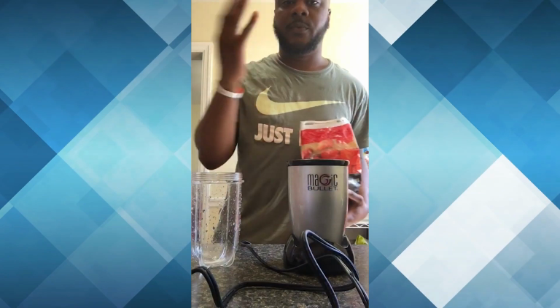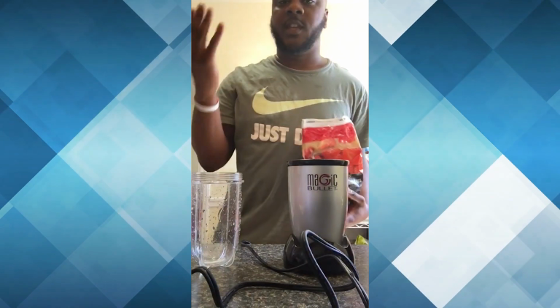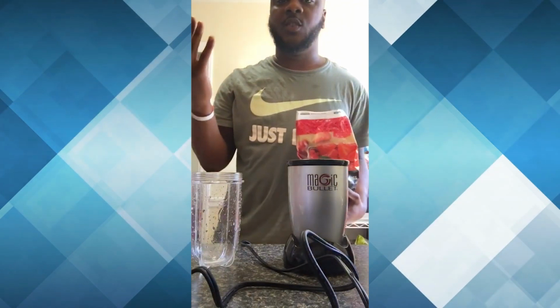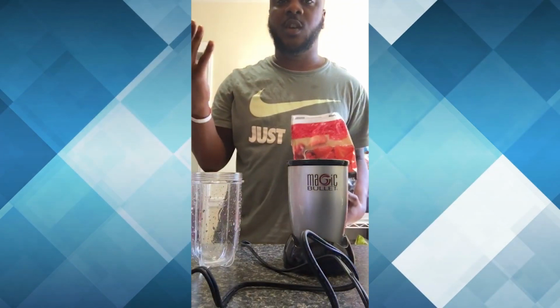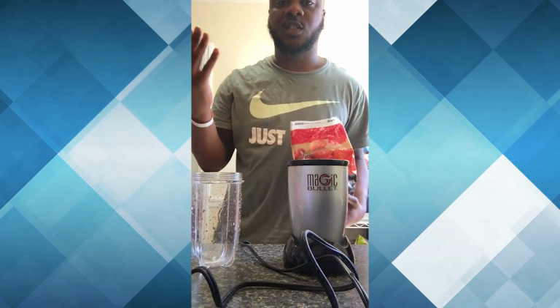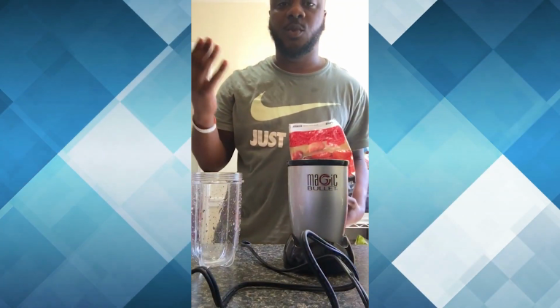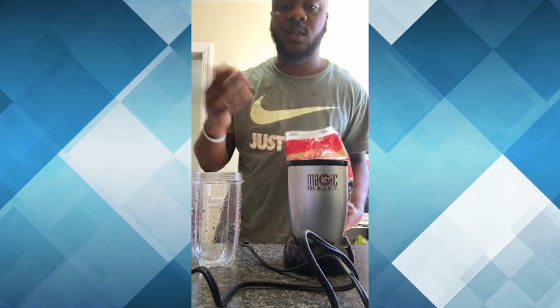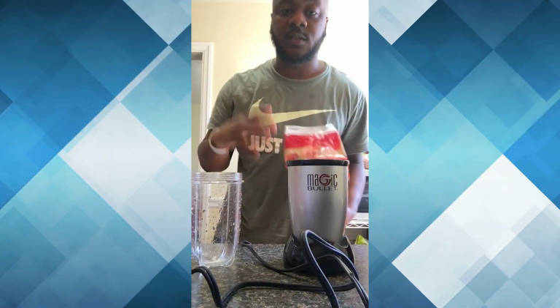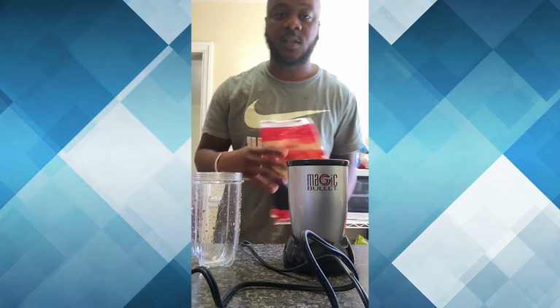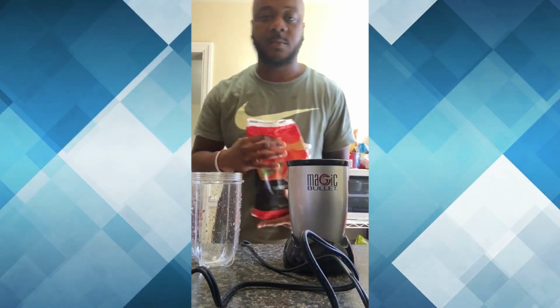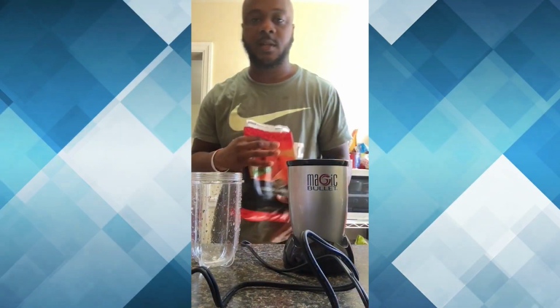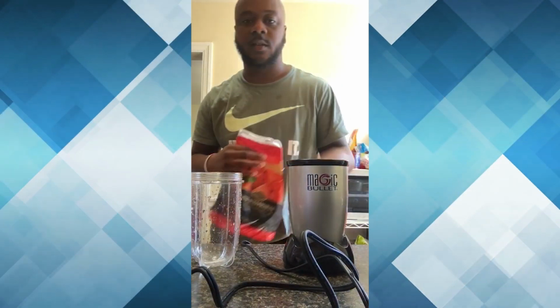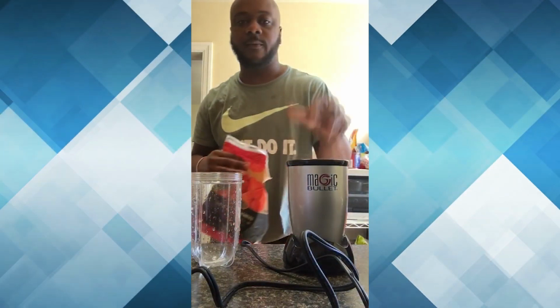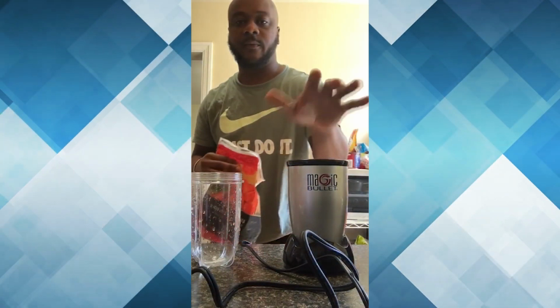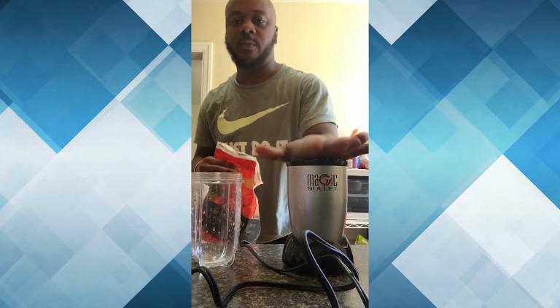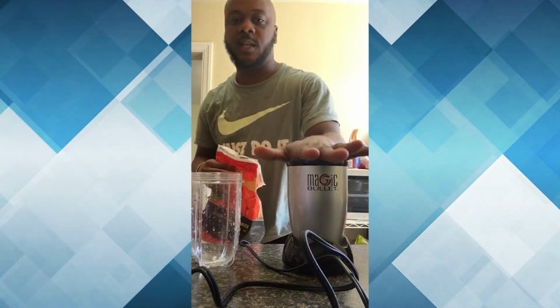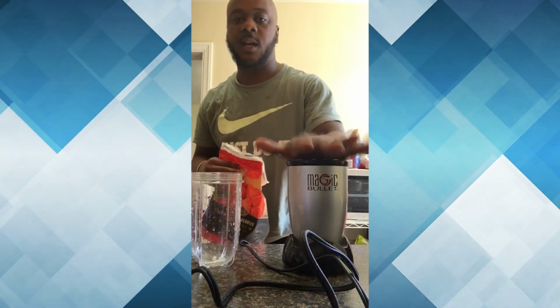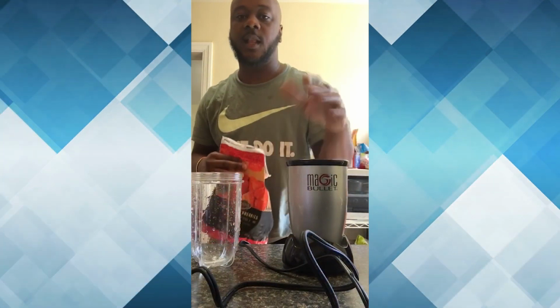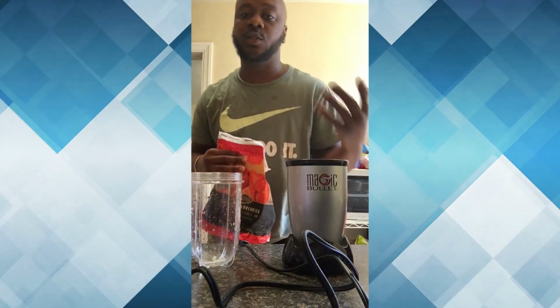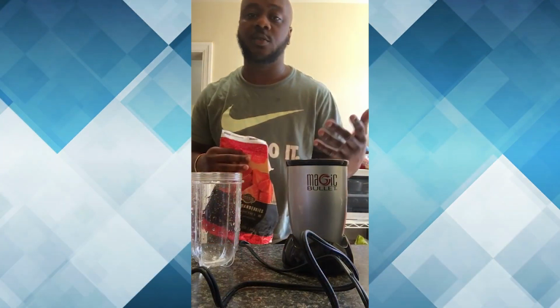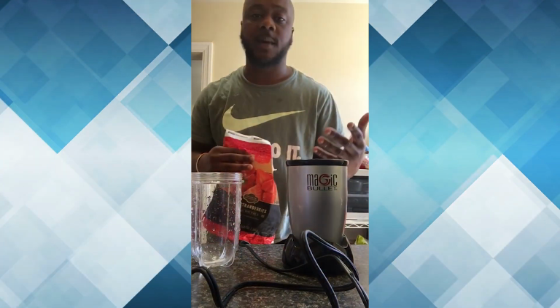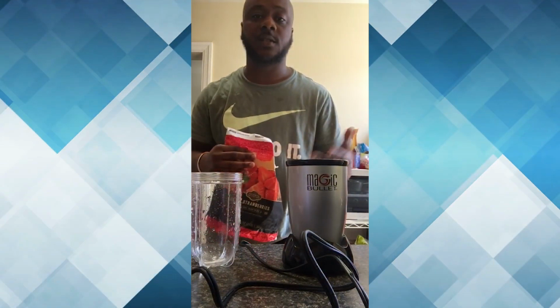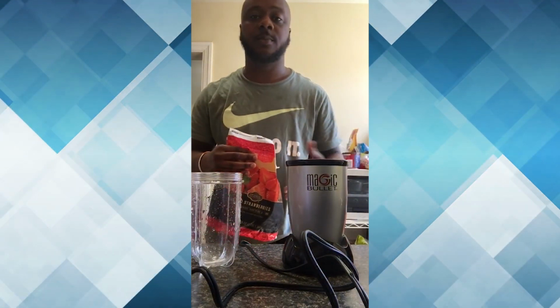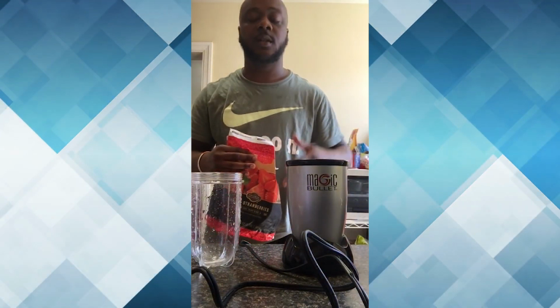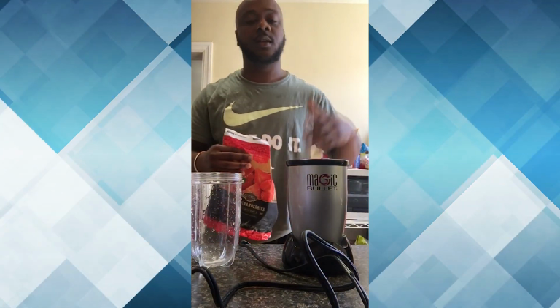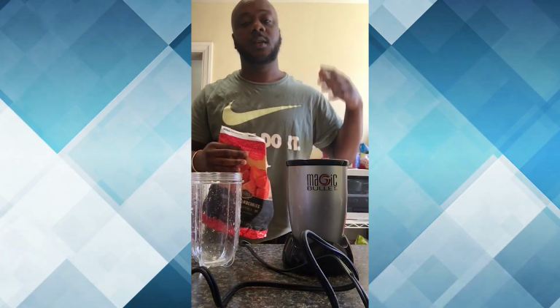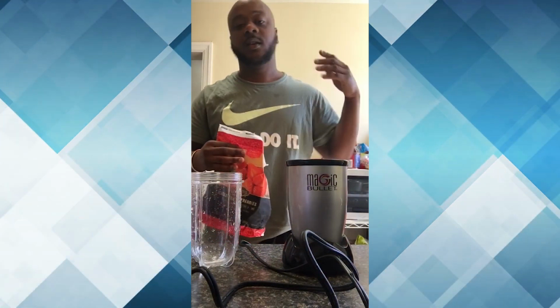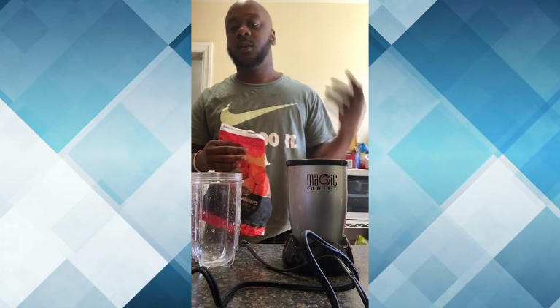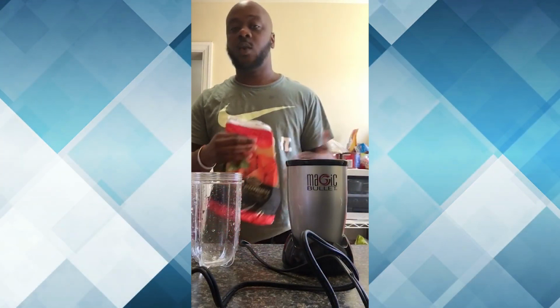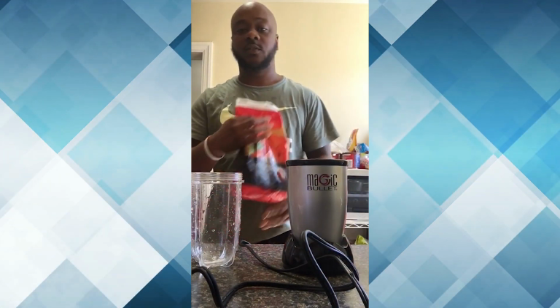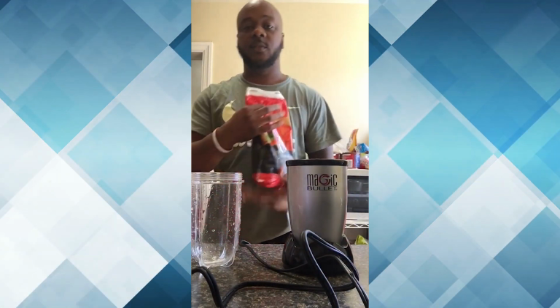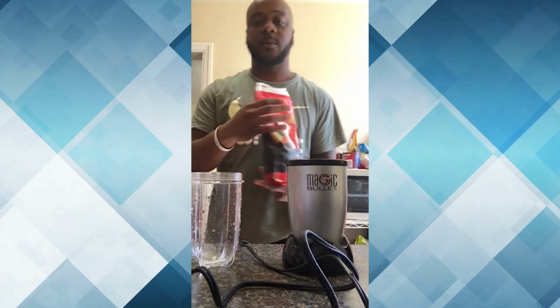The key to a good smoothie is a good blender. For me, I like to use the Magic Bullet — it works for me.